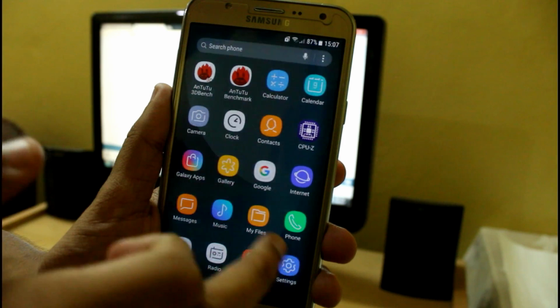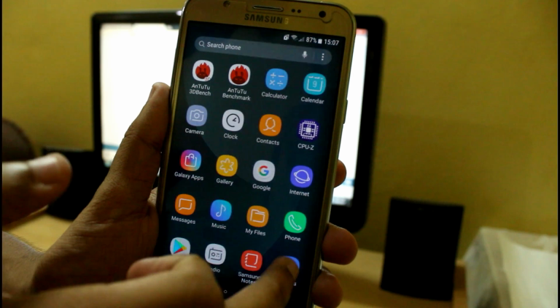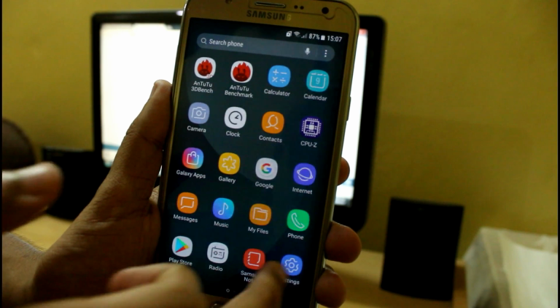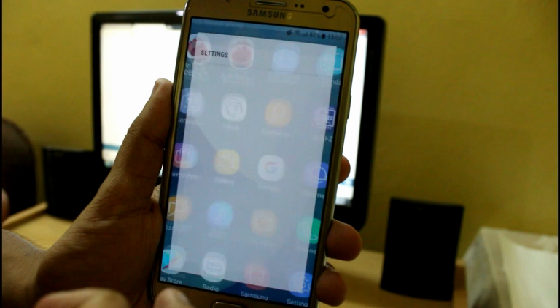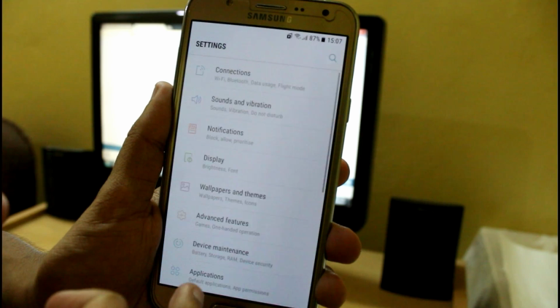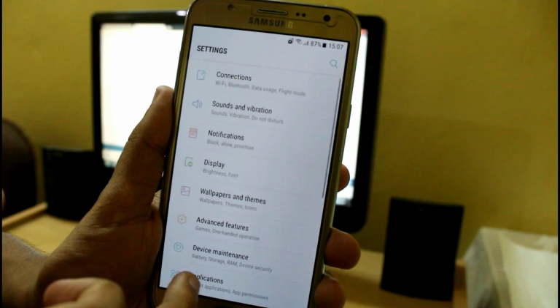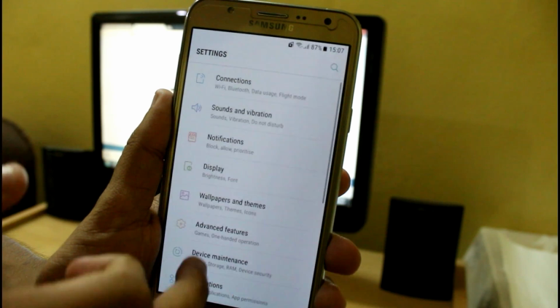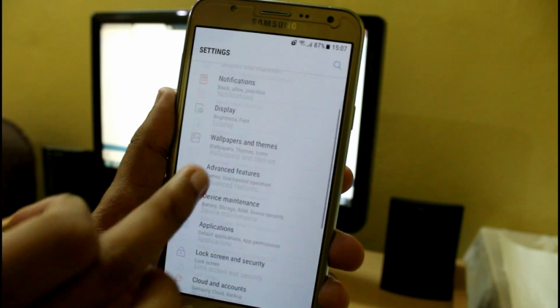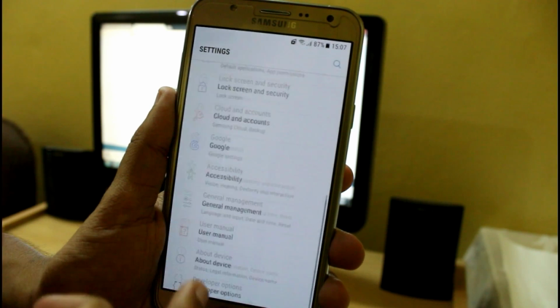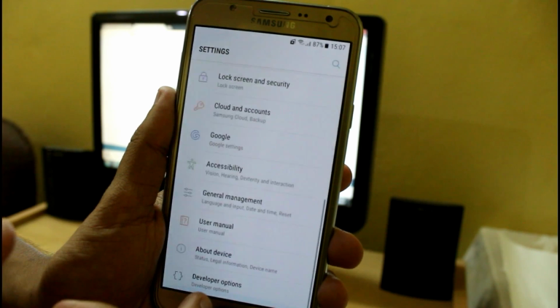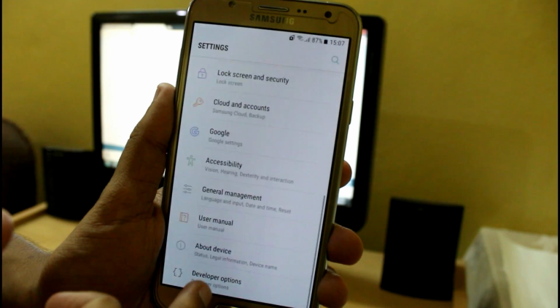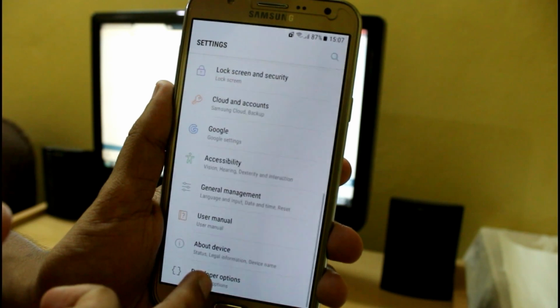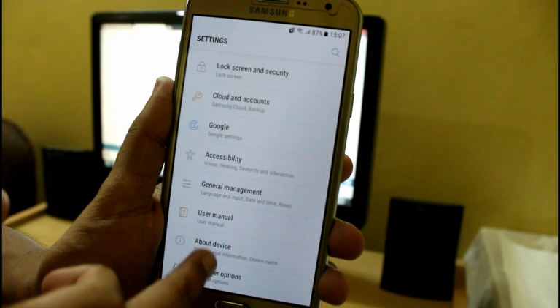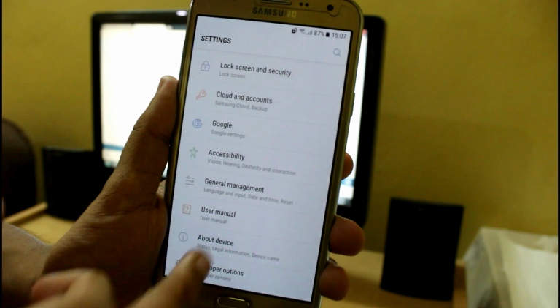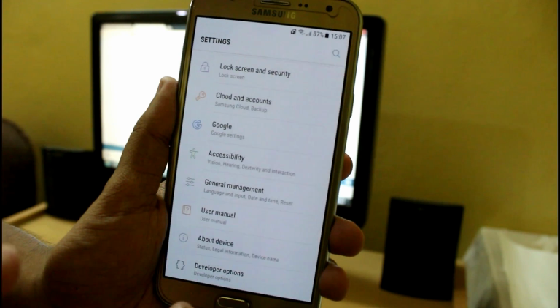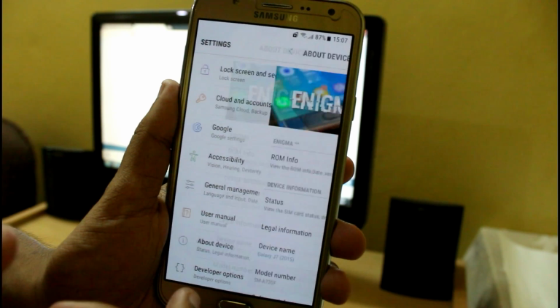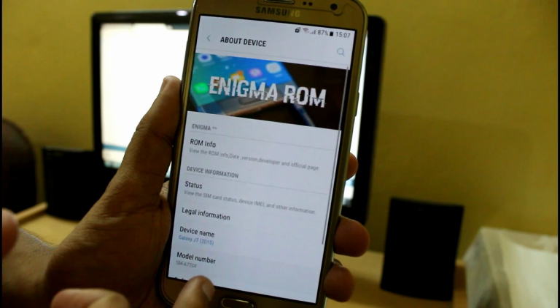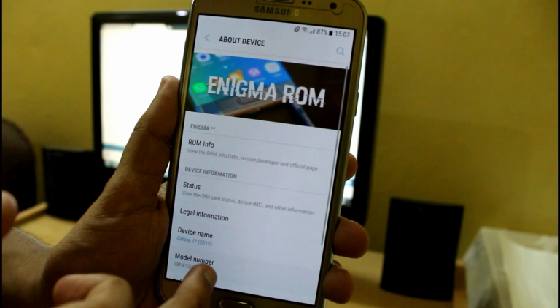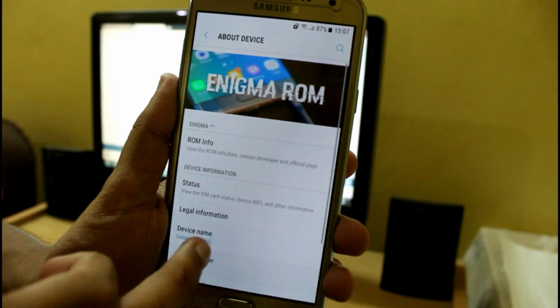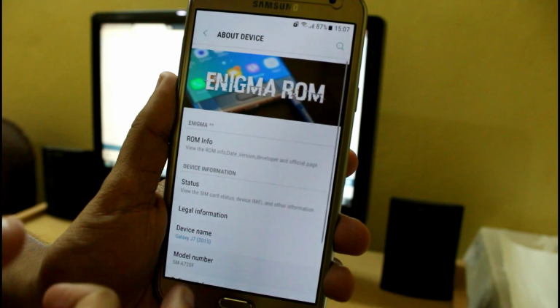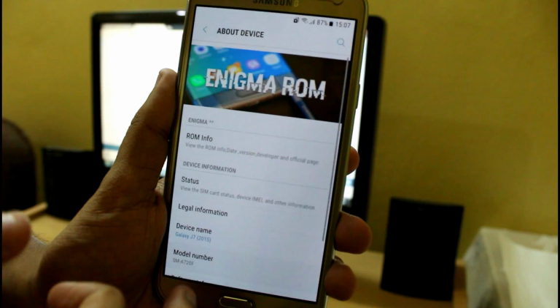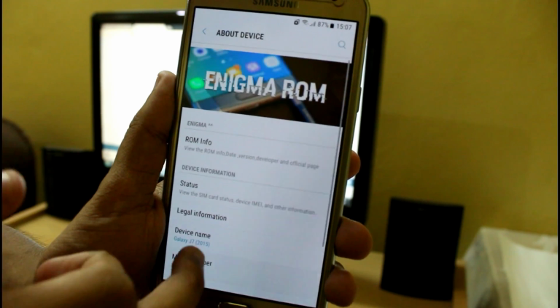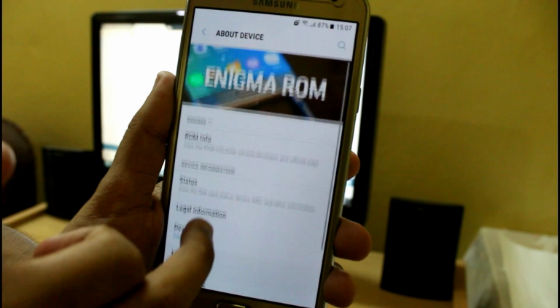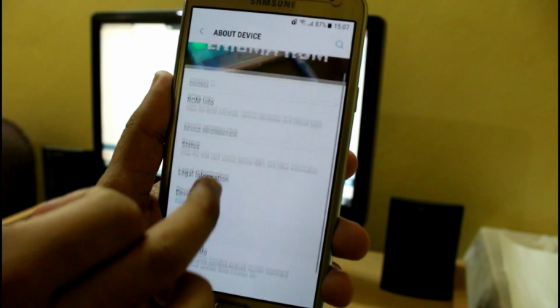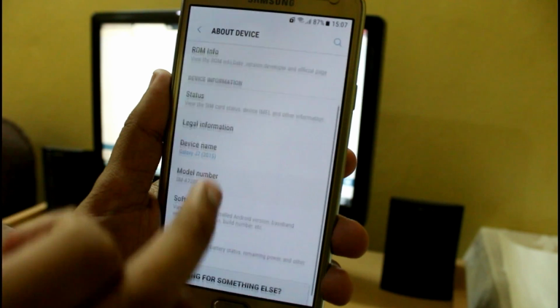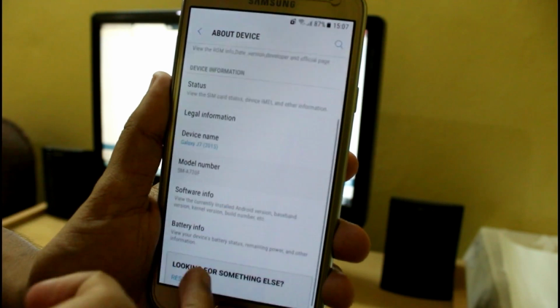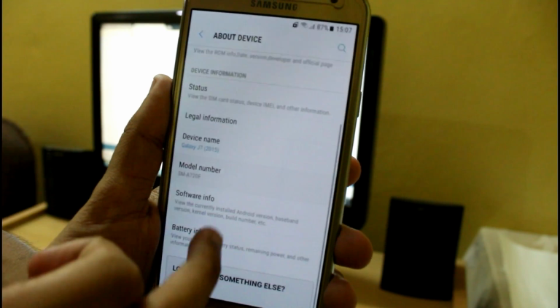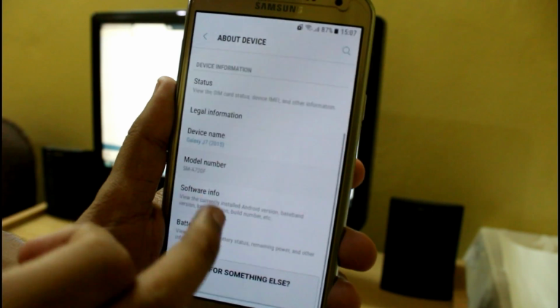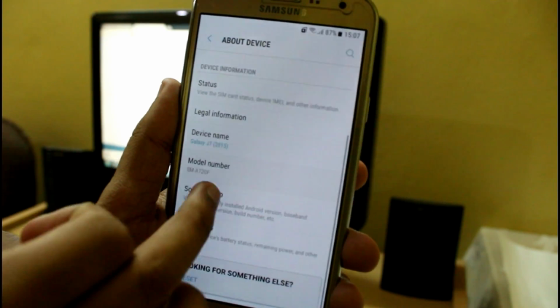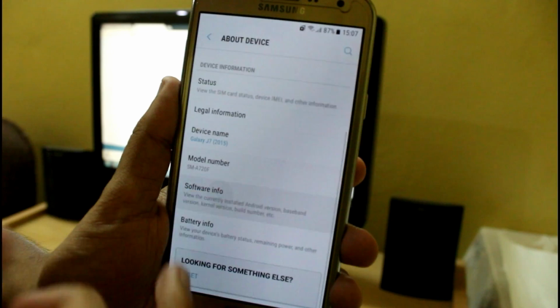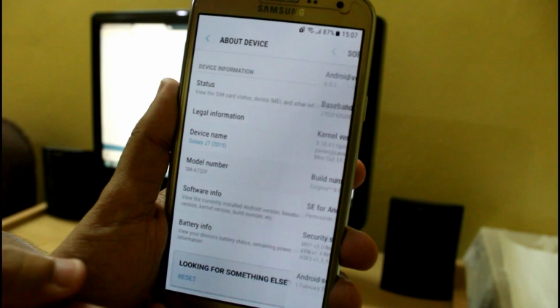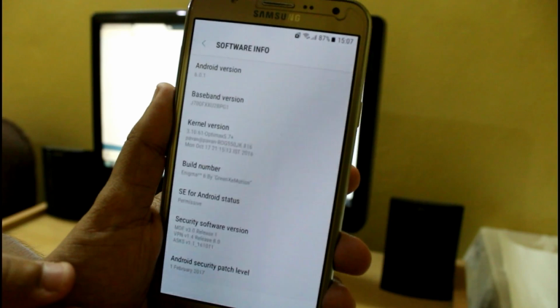This is Maheshwant.com. In this video we are going to review the Enigma version 6 for Samsung Galaxy J7 2015.